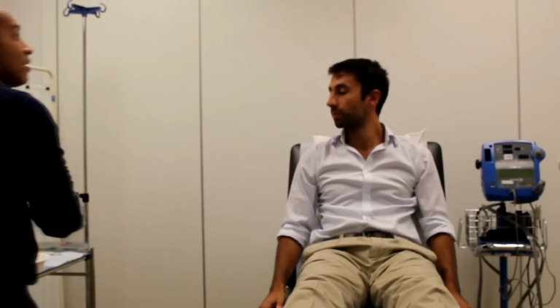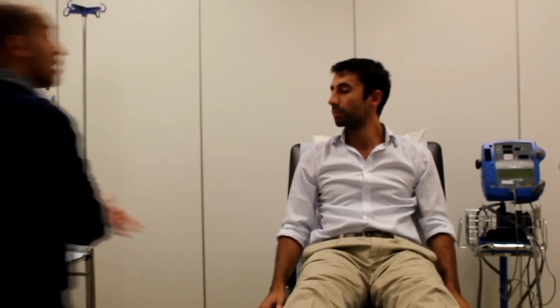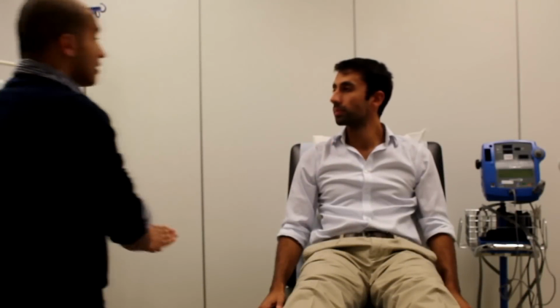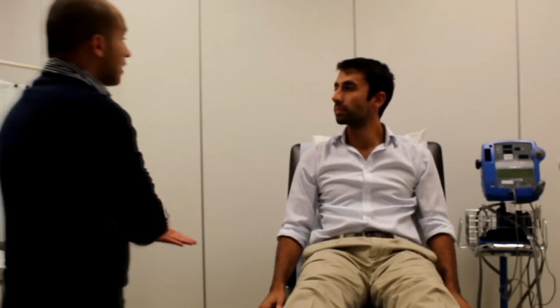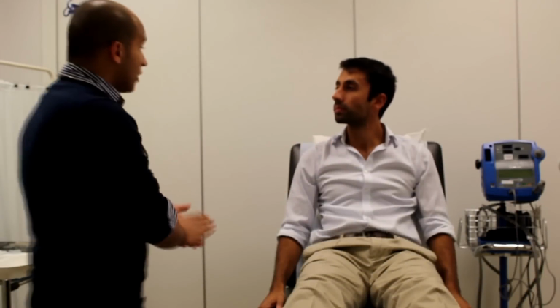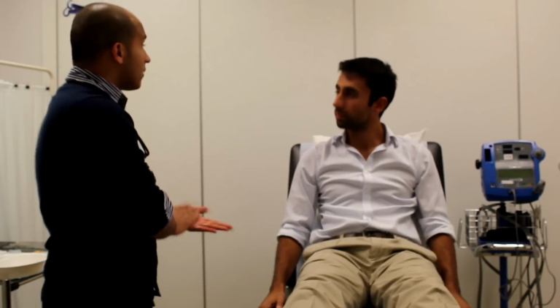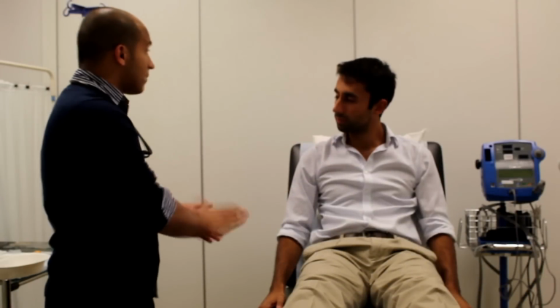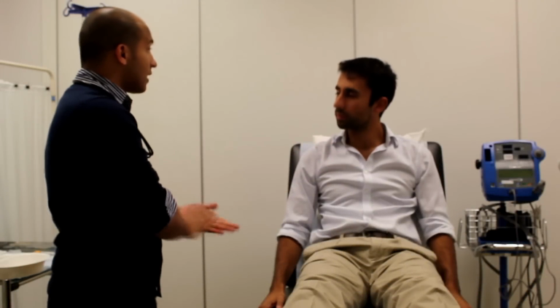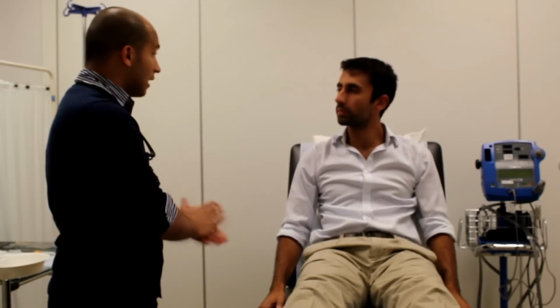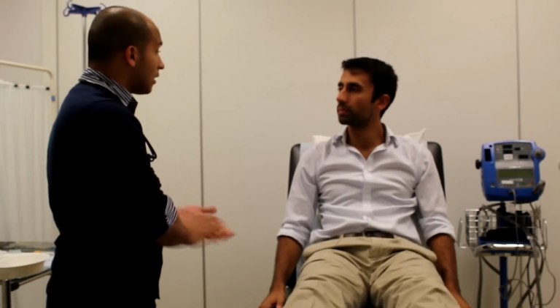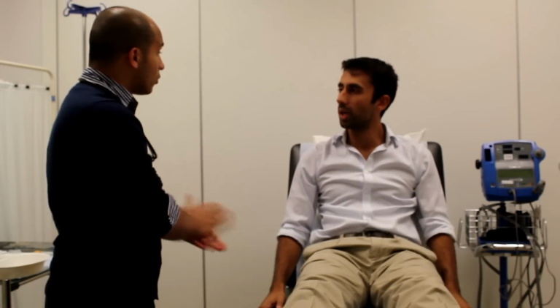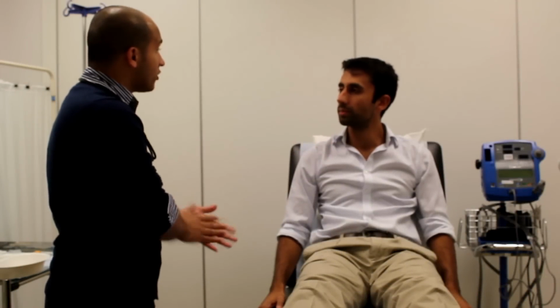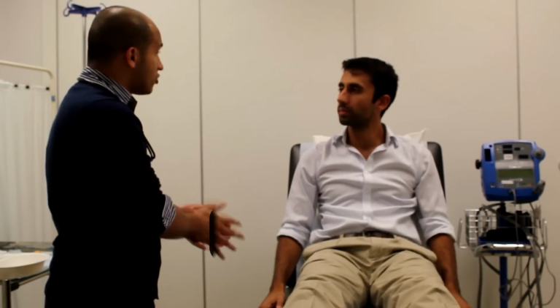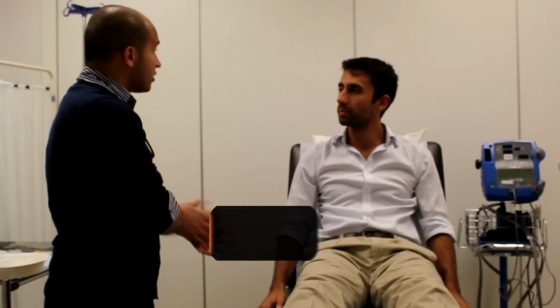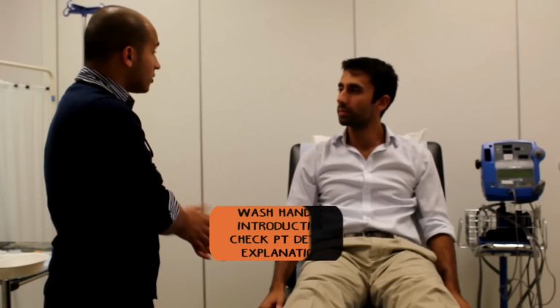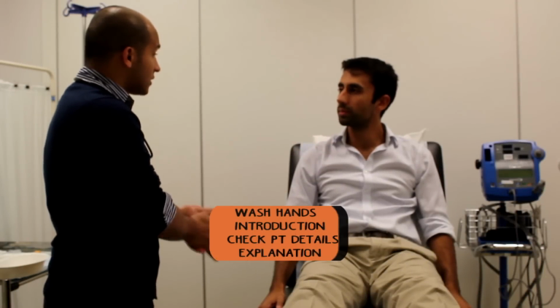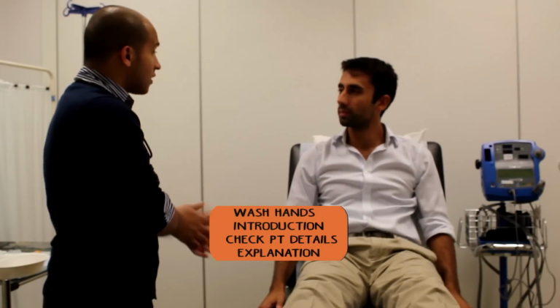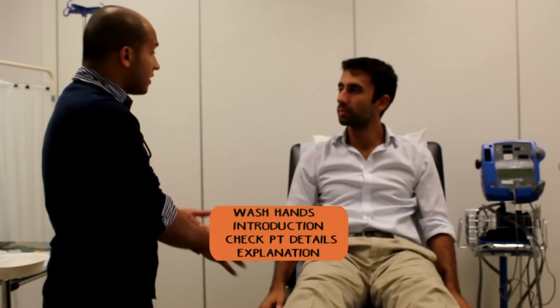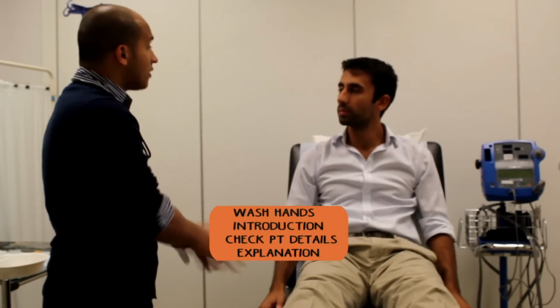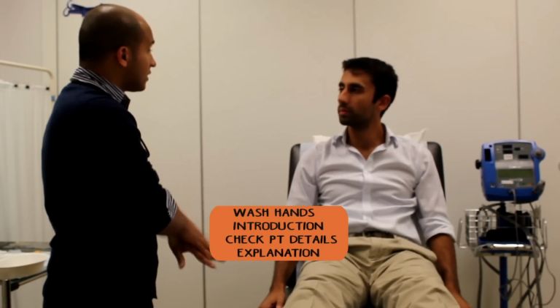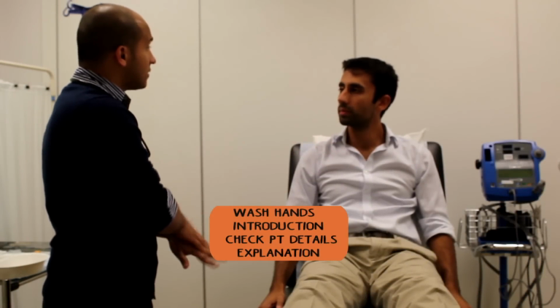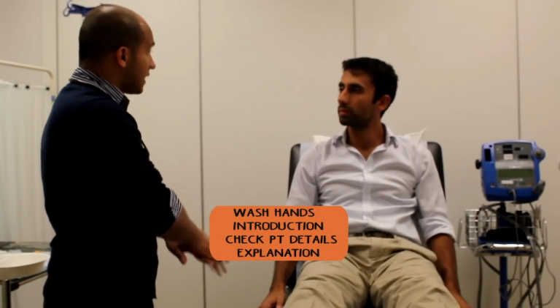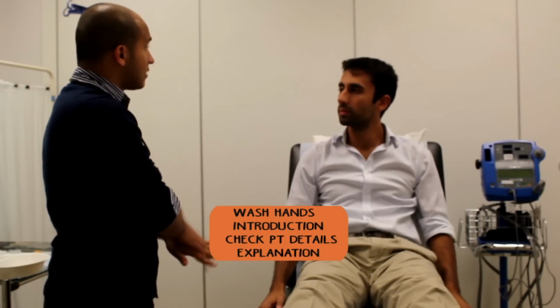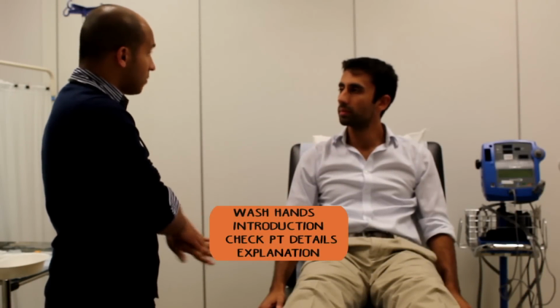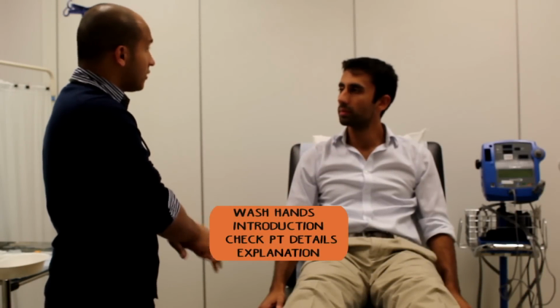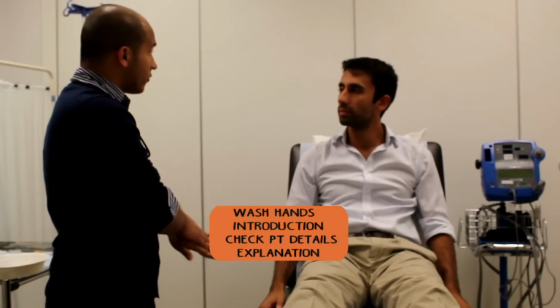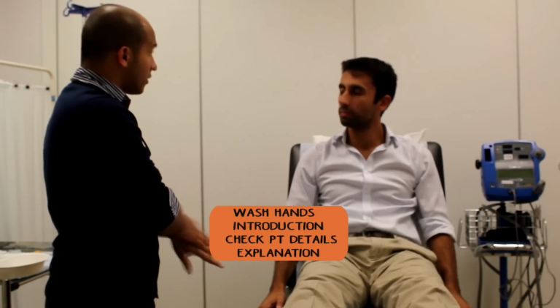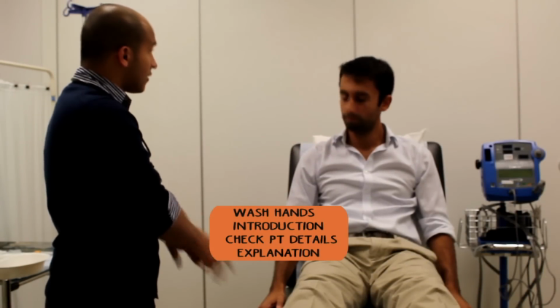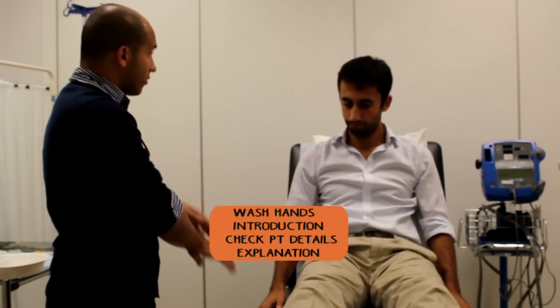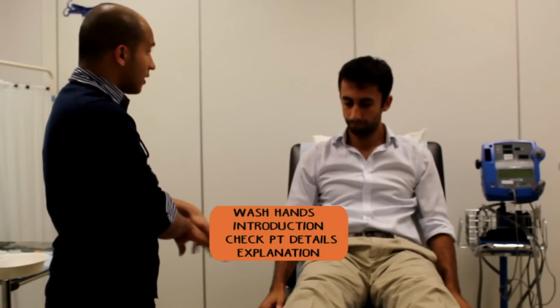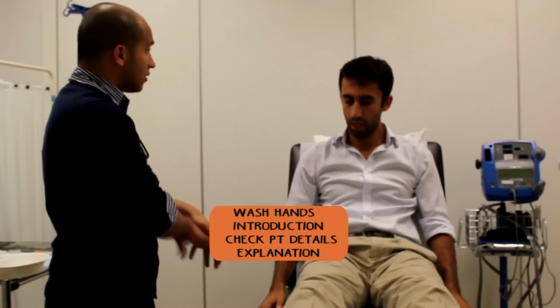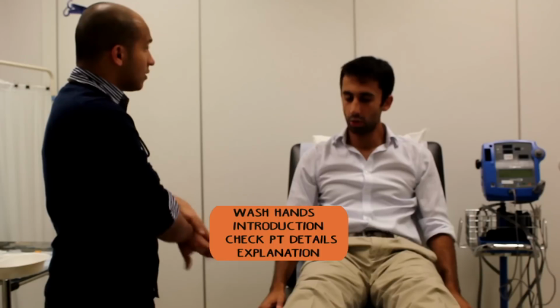Hi there, my name is Hal. I'm one of the junior doctors. I've been asked to come and take some blood from you — is that okay? Yeah, sure.